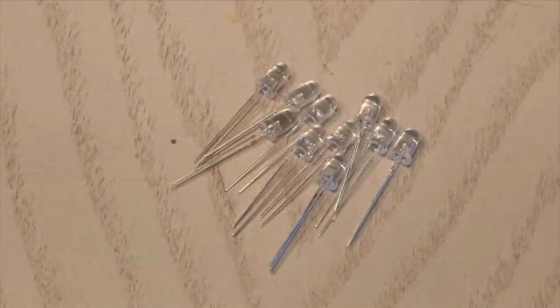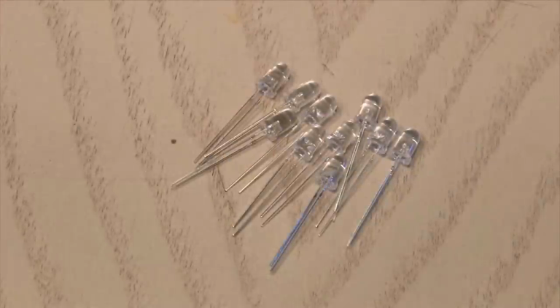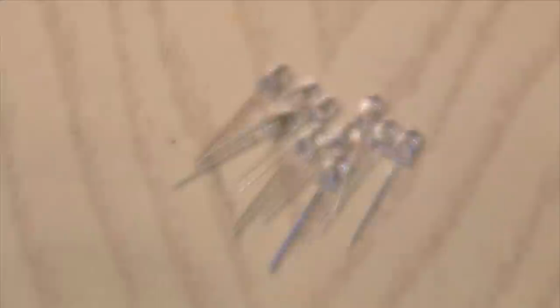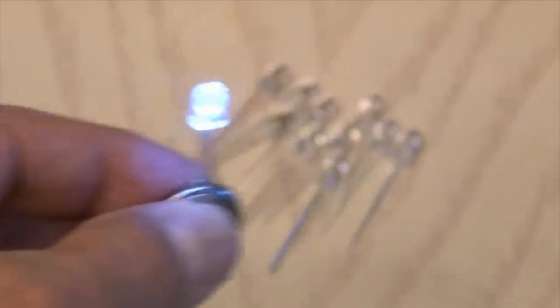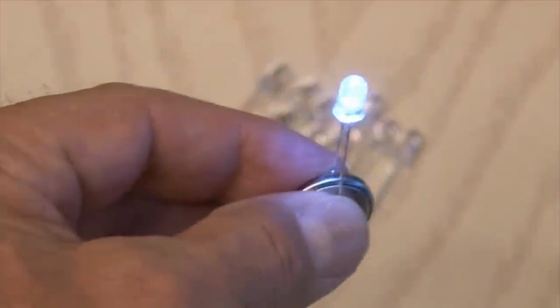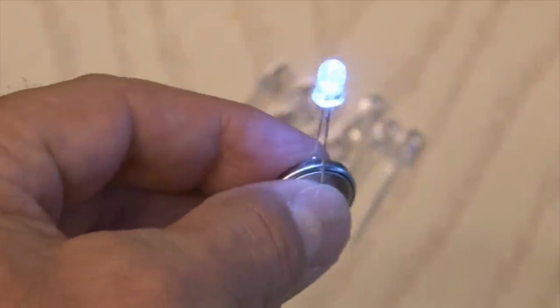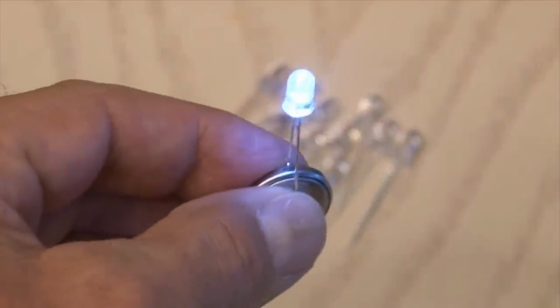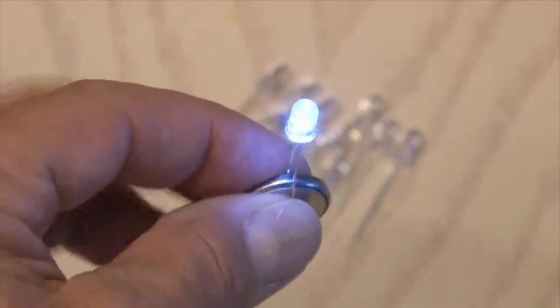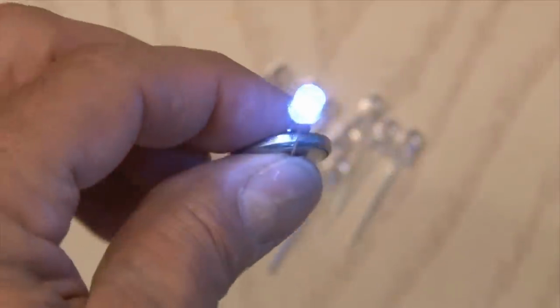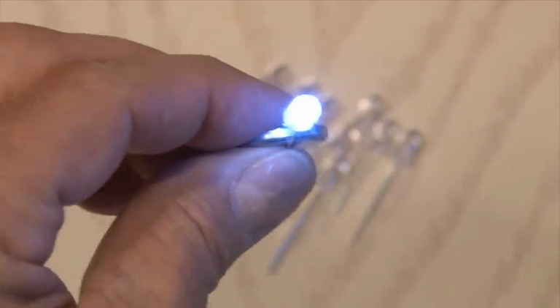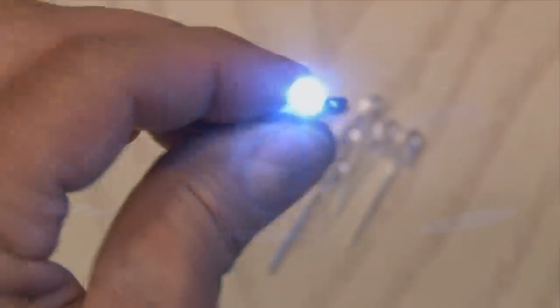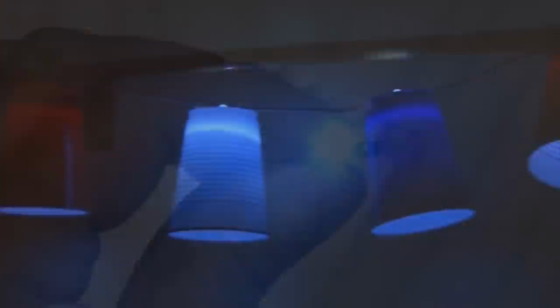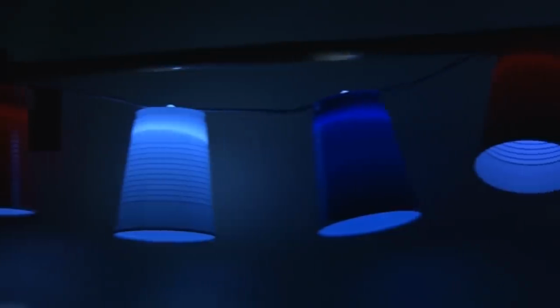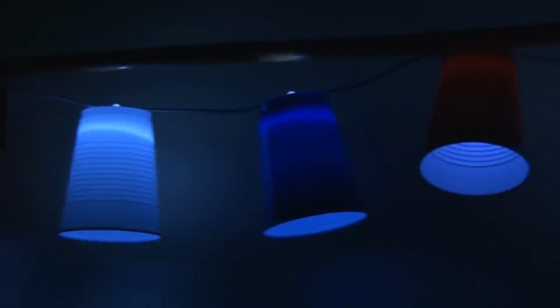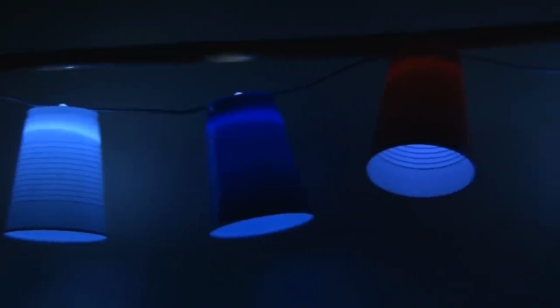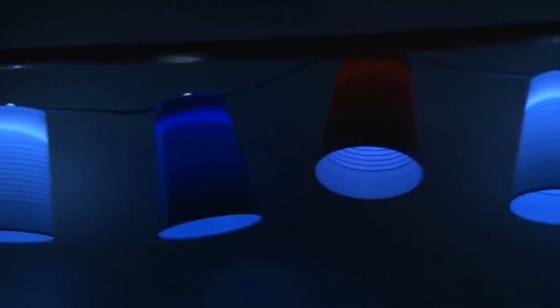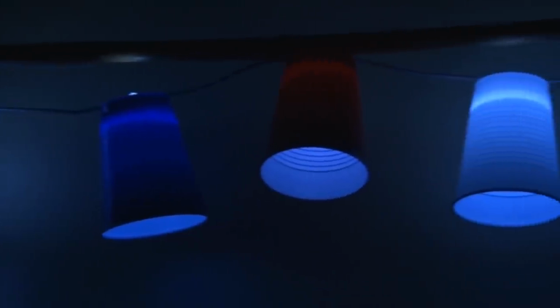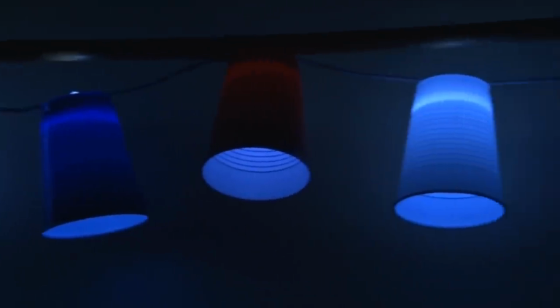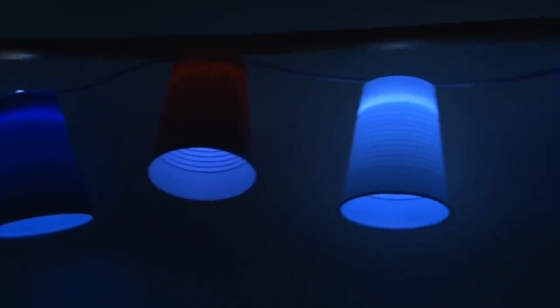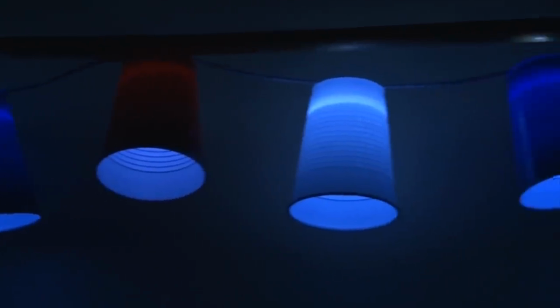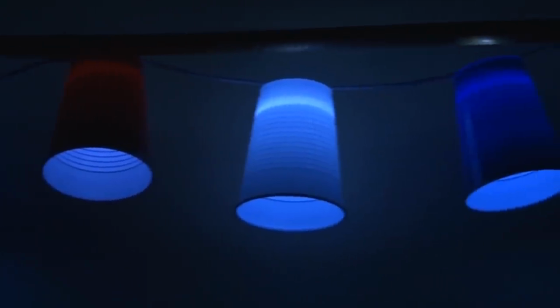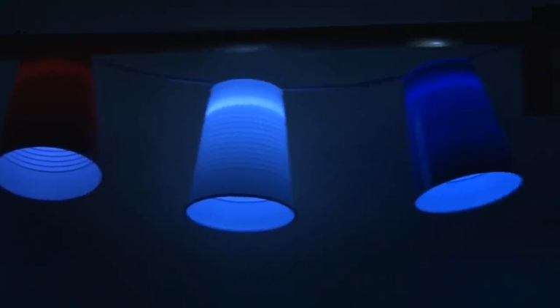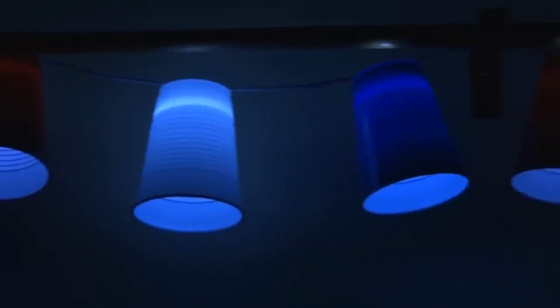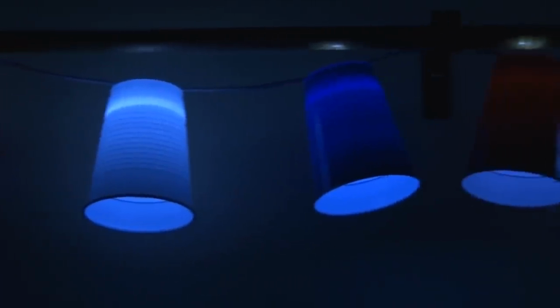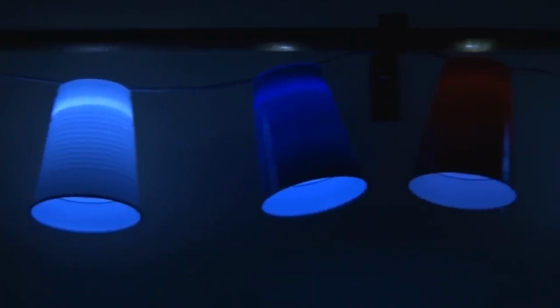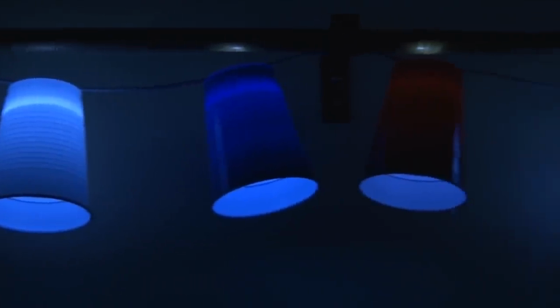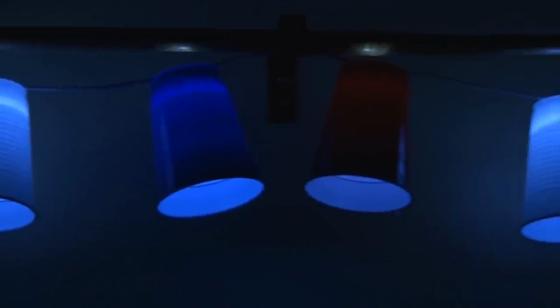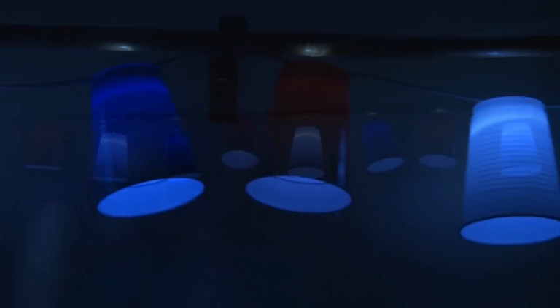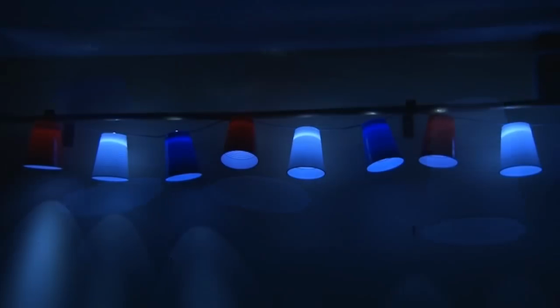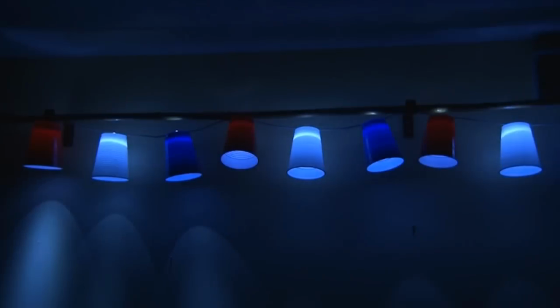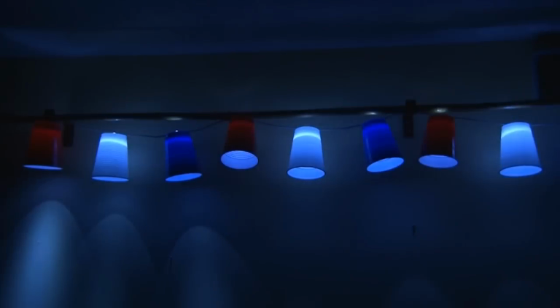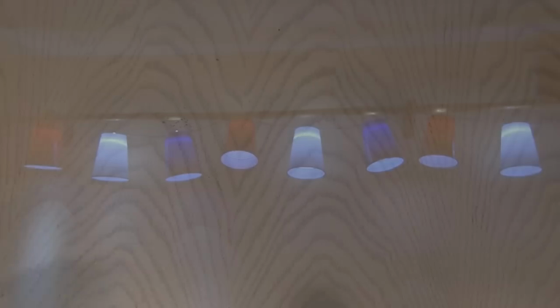You may also want to check out the project I did a while back making party lights using LEDs. There's a link in the description if you want to check it out.